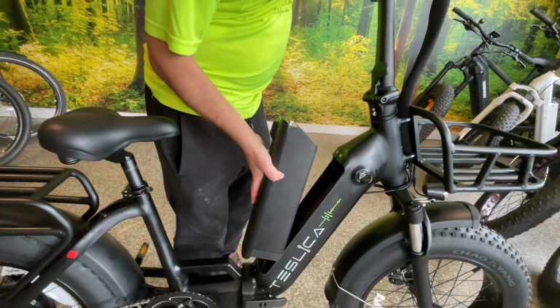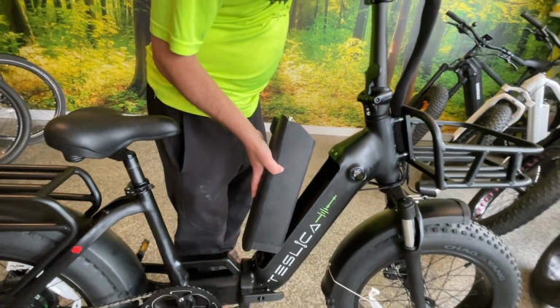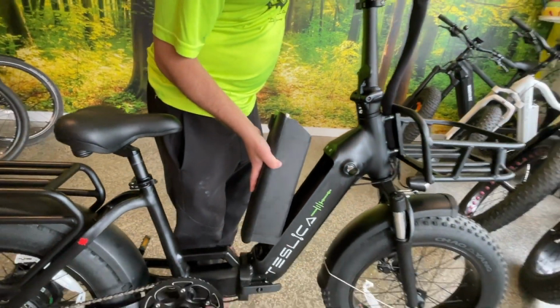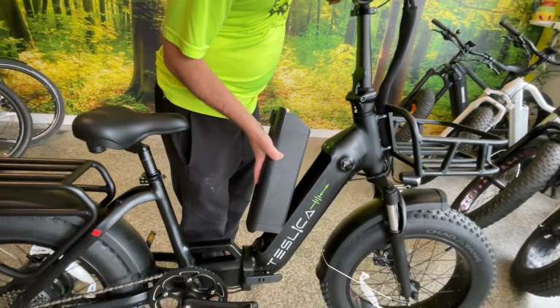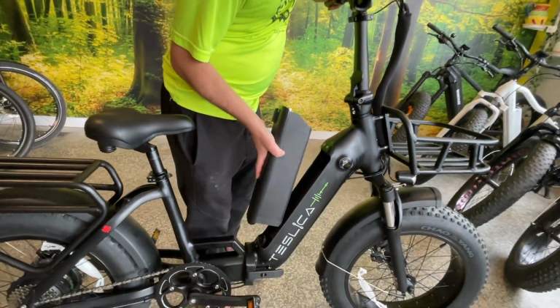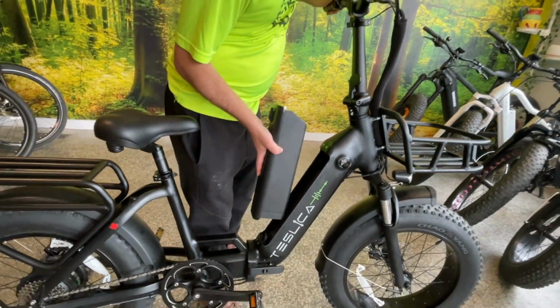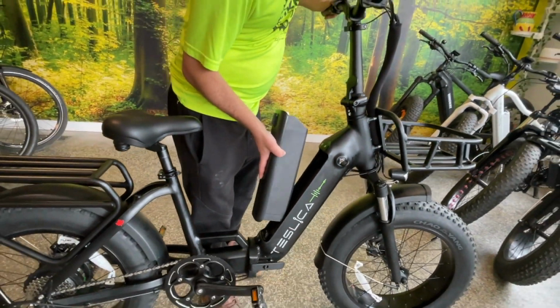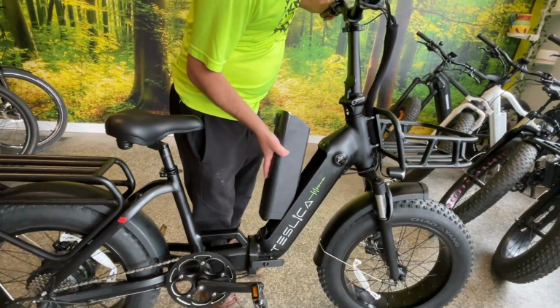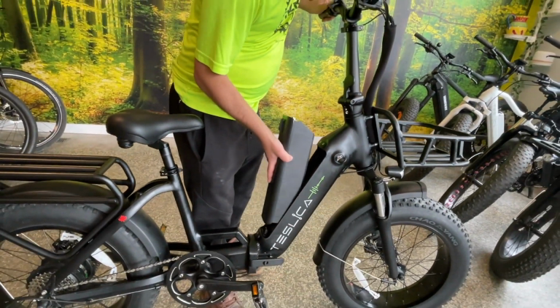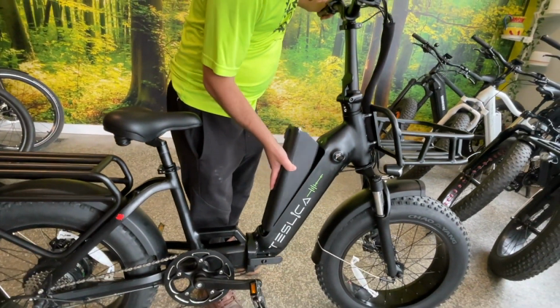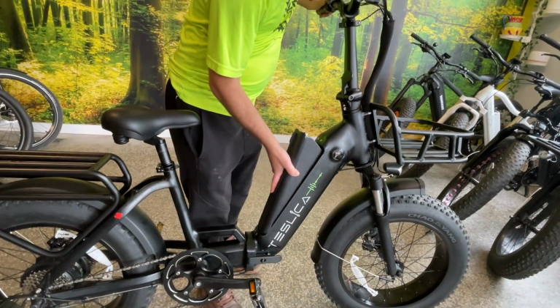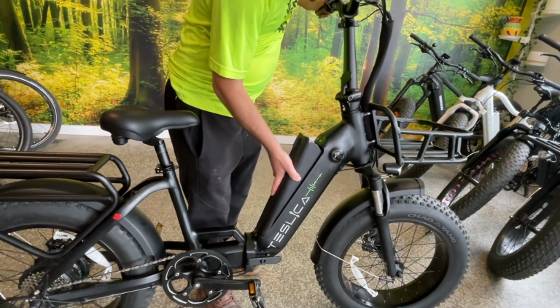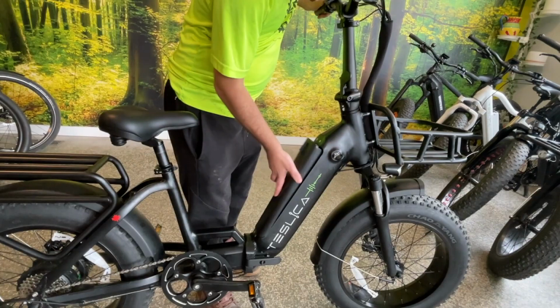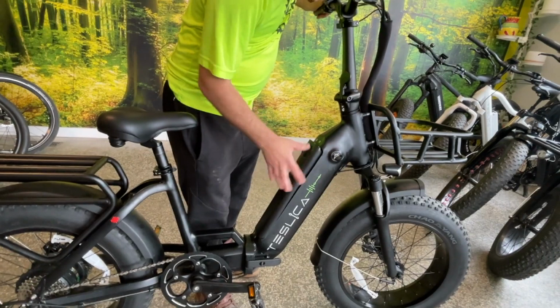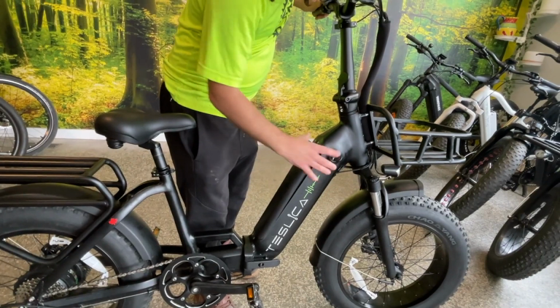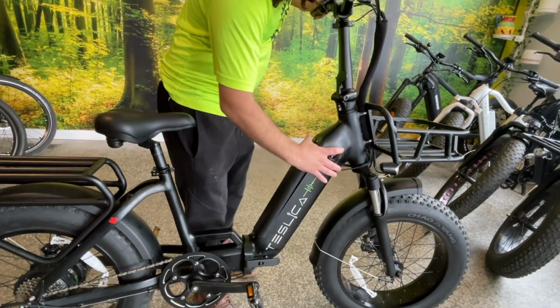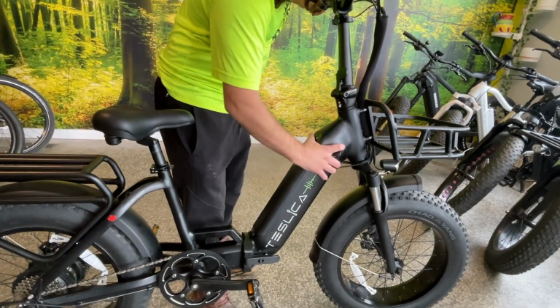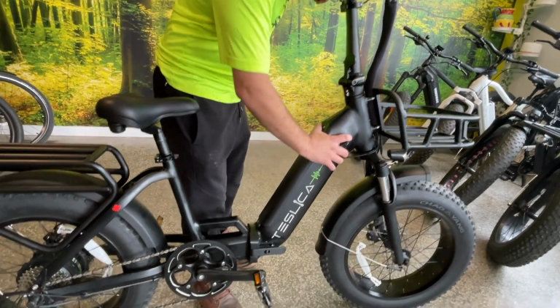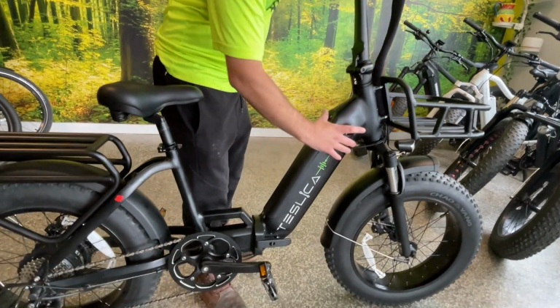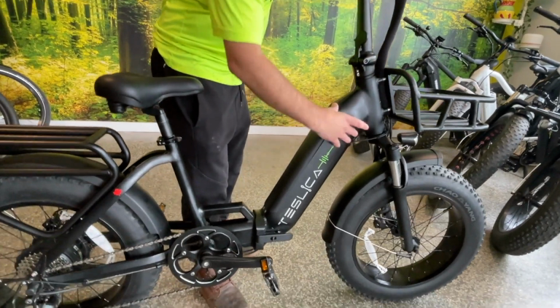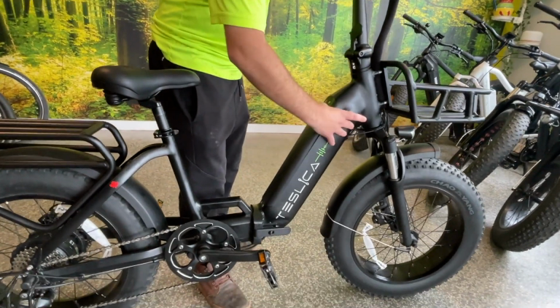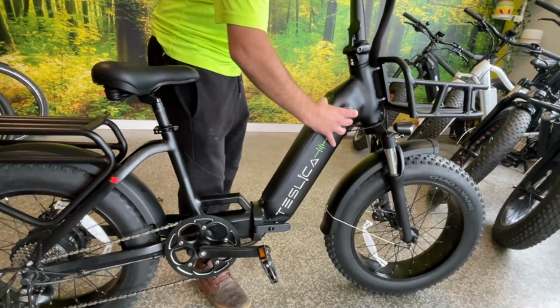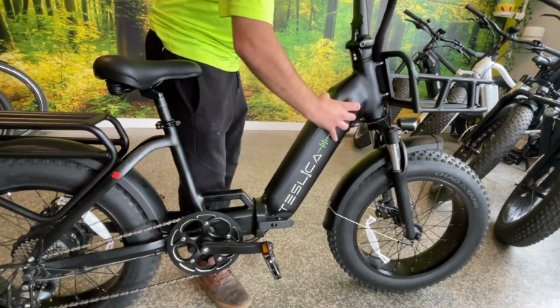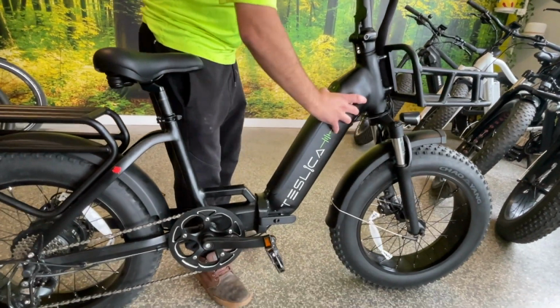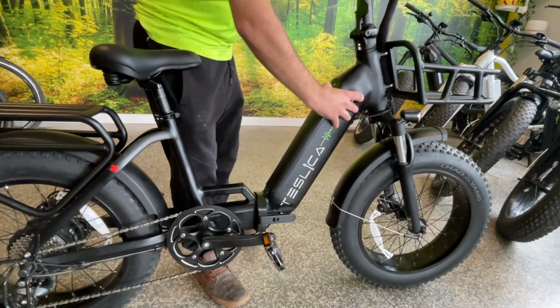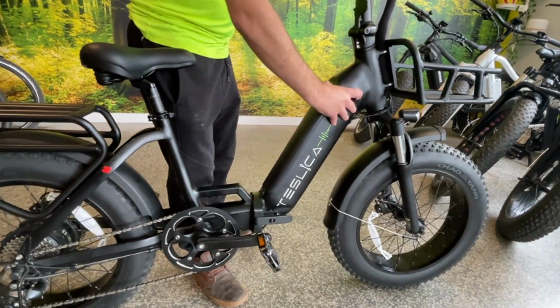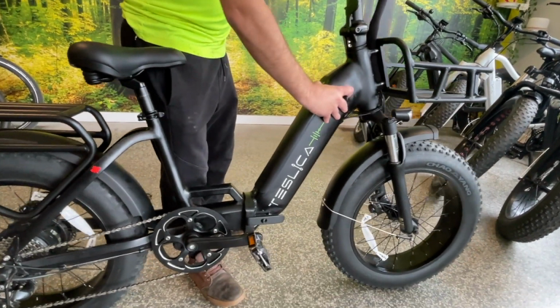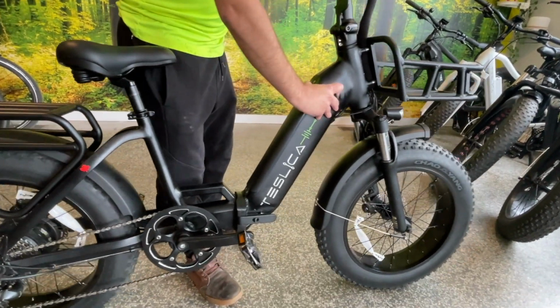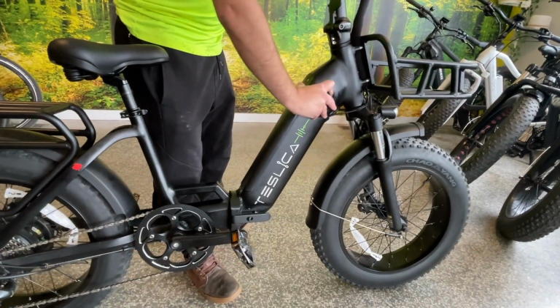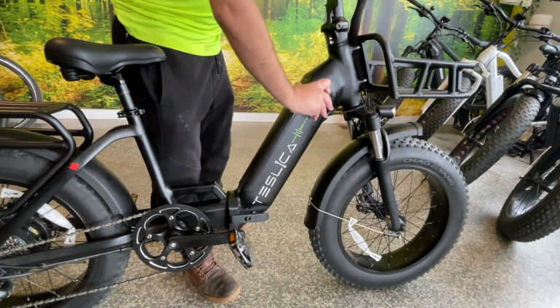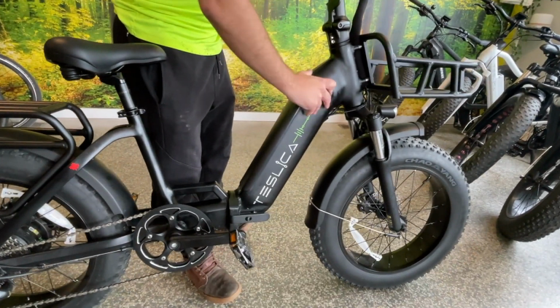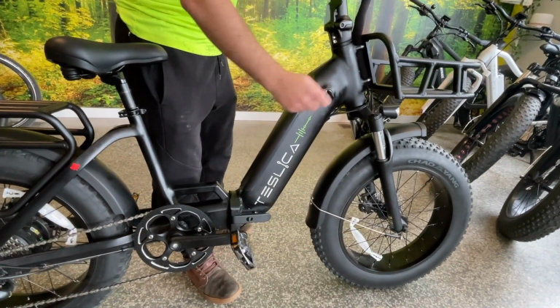Putting it back in, just put your bottom in first, give it a click, and lock it into place.